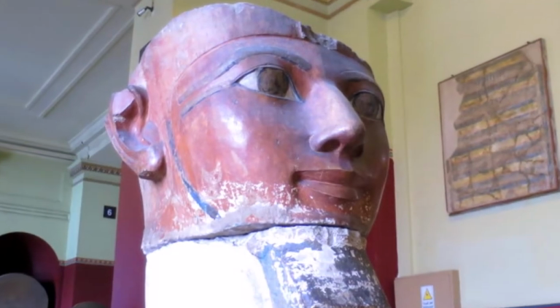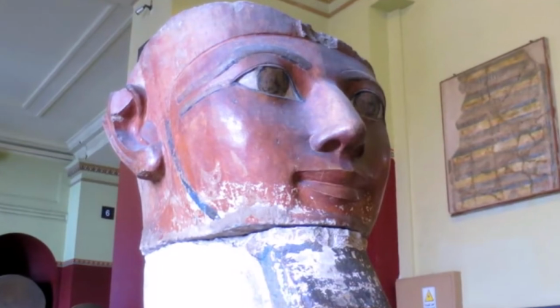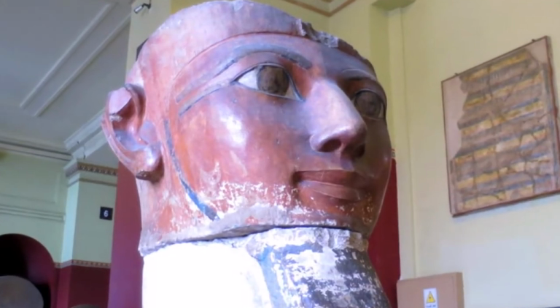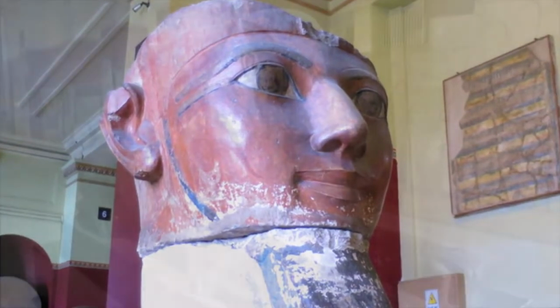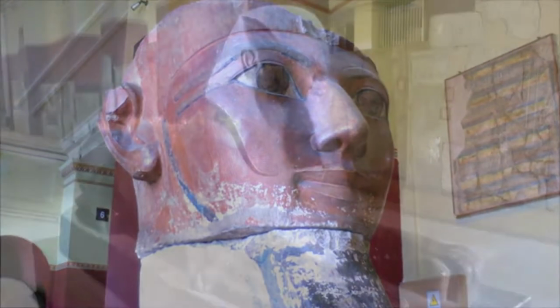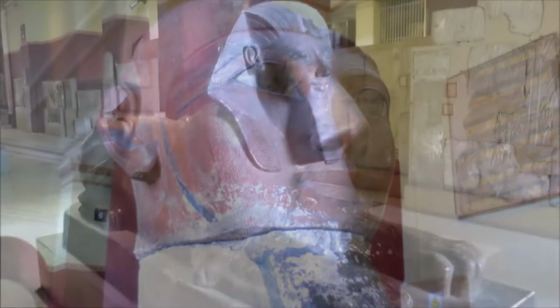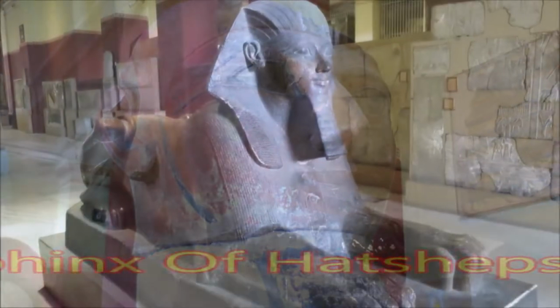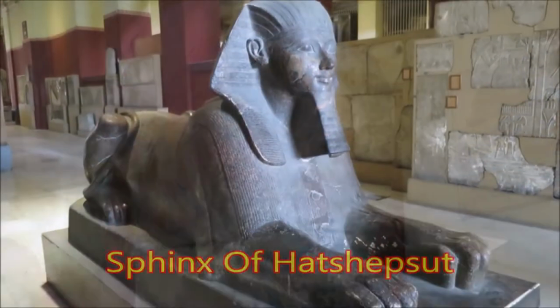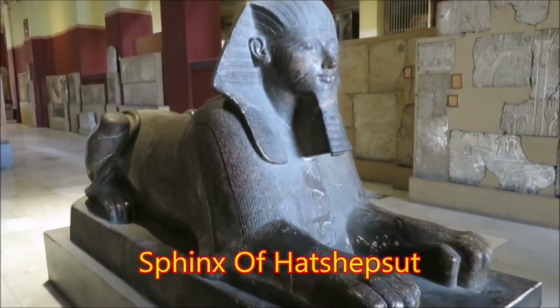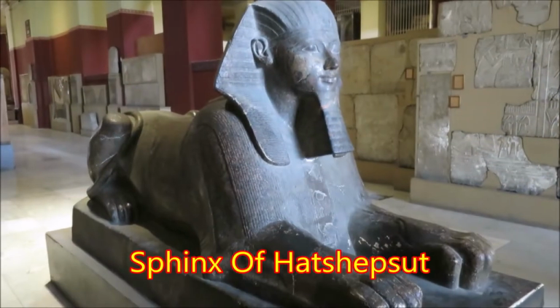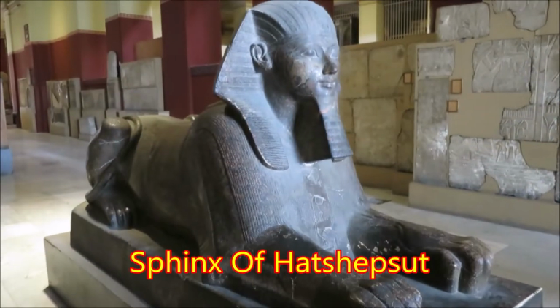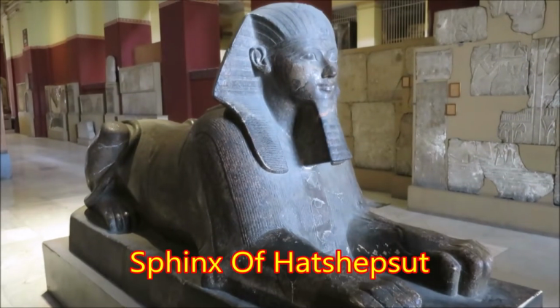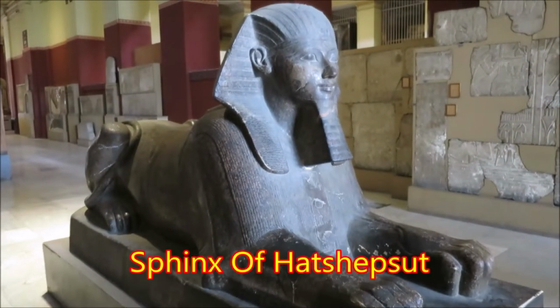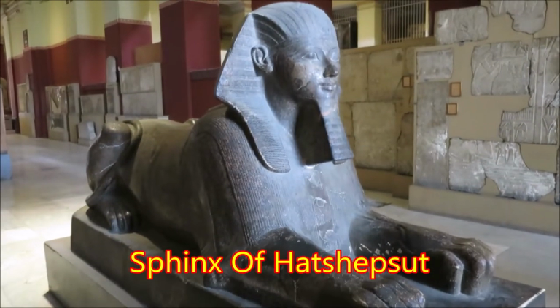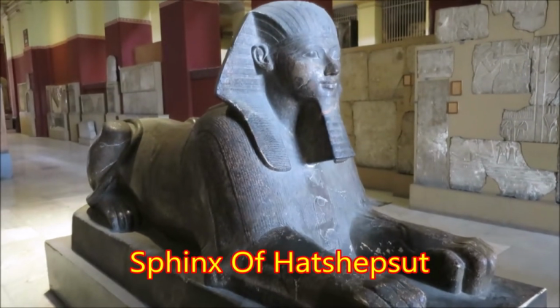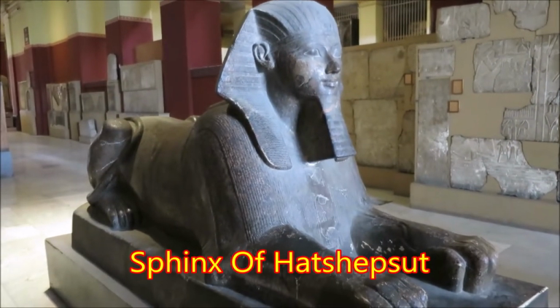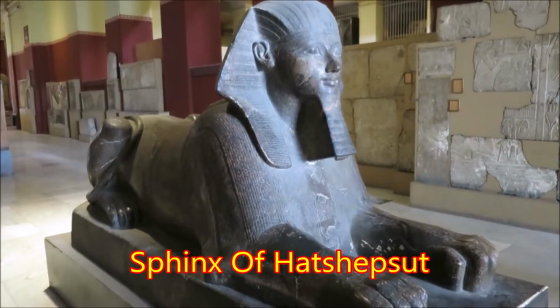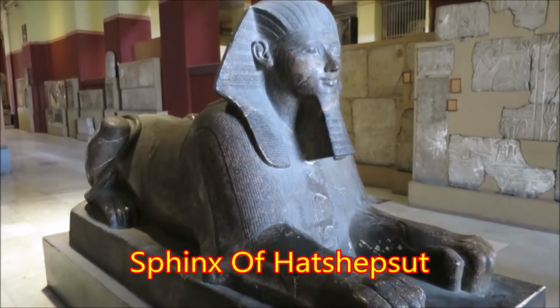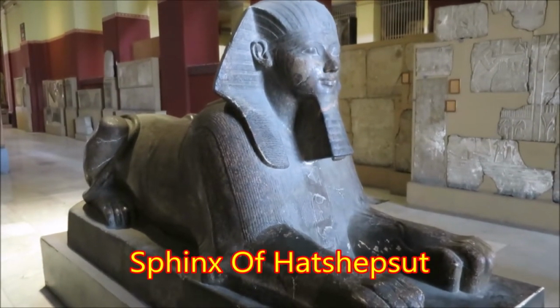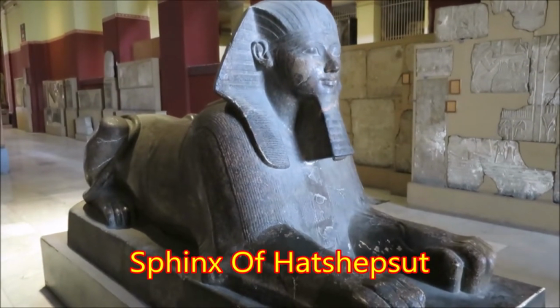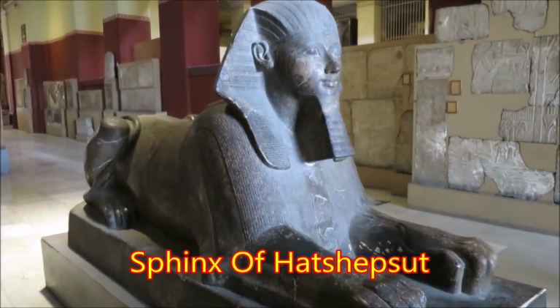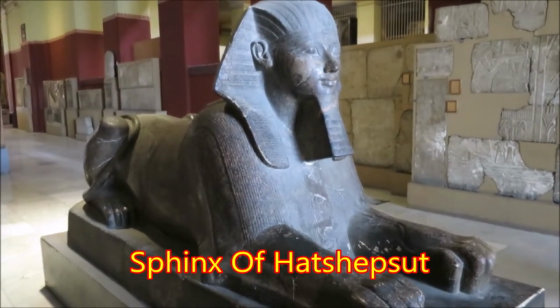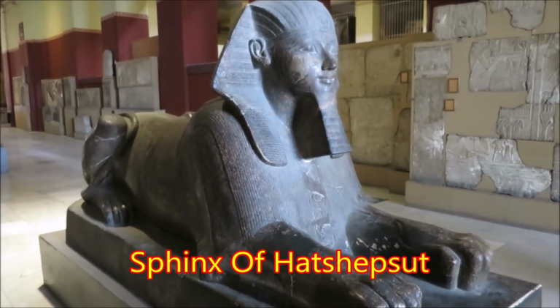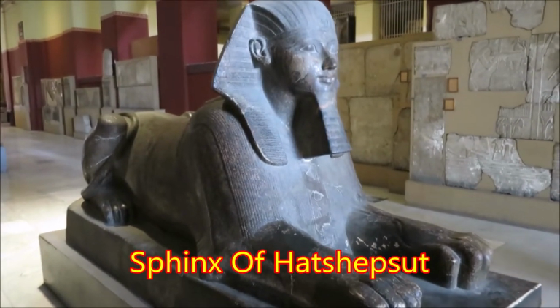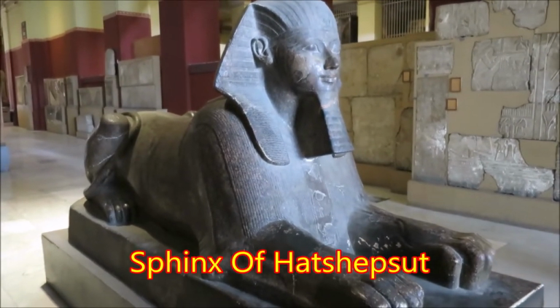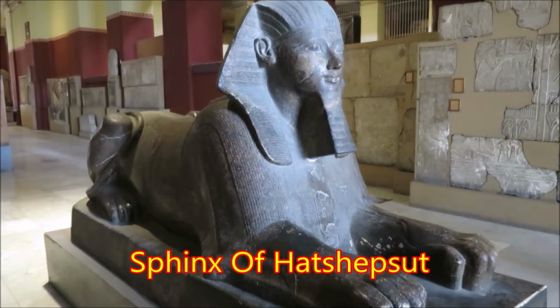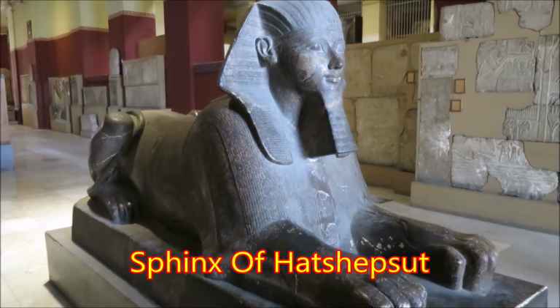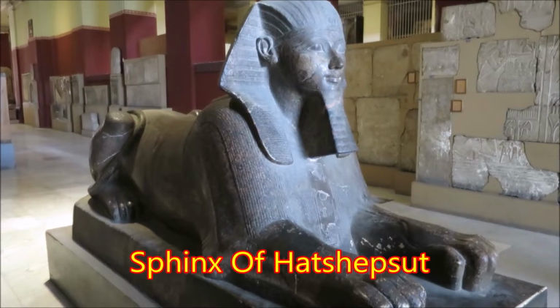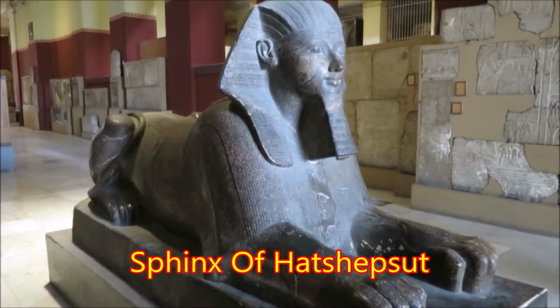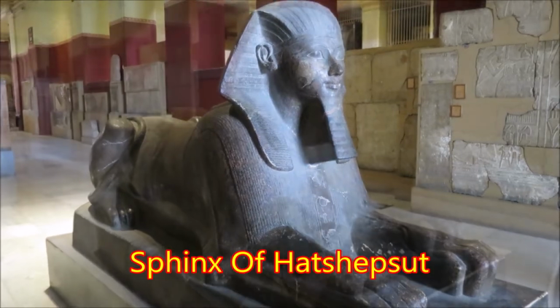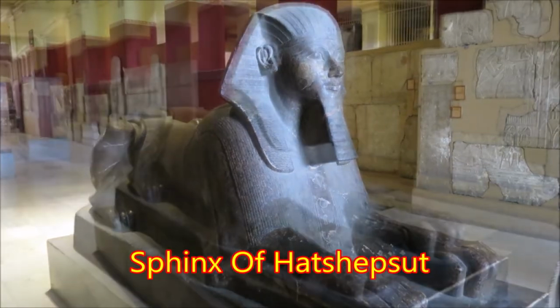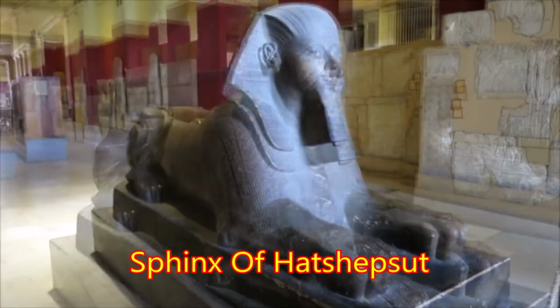The Sphinx of Queen Hatshepsut. Yes, I got it.